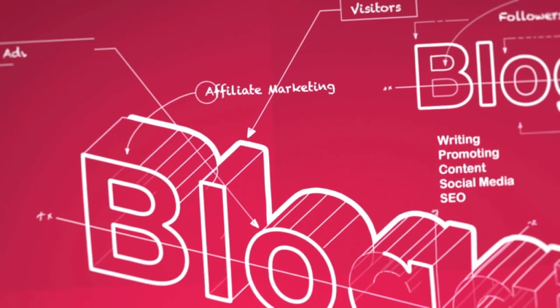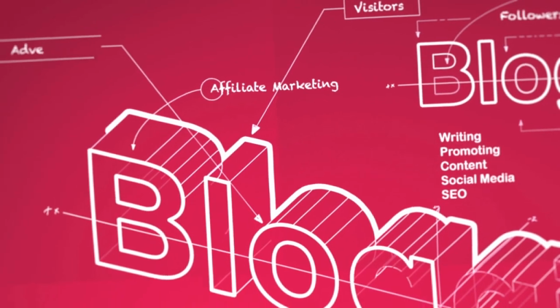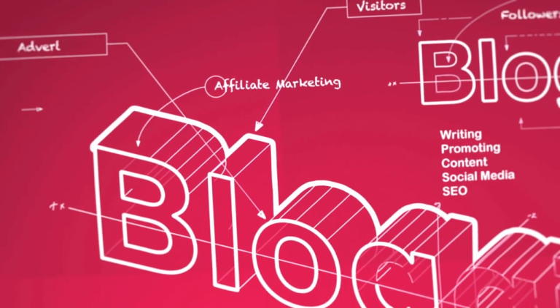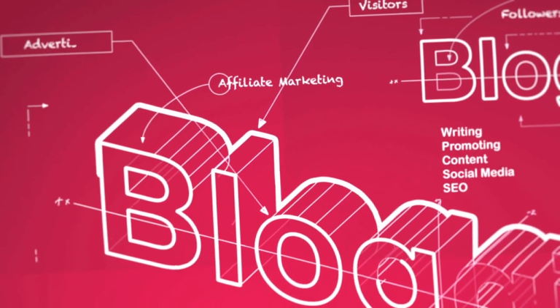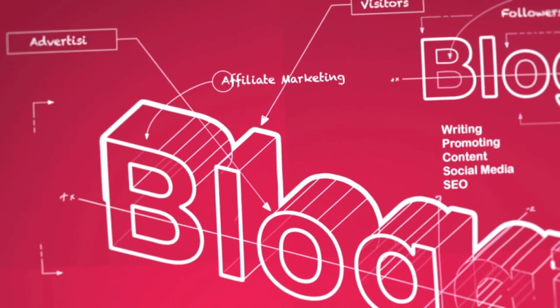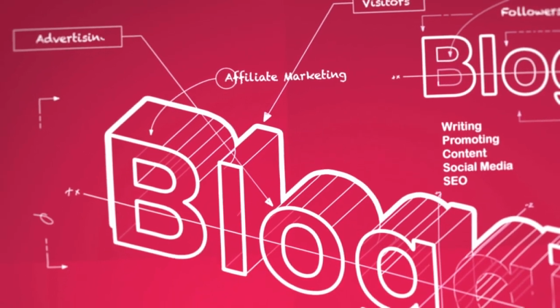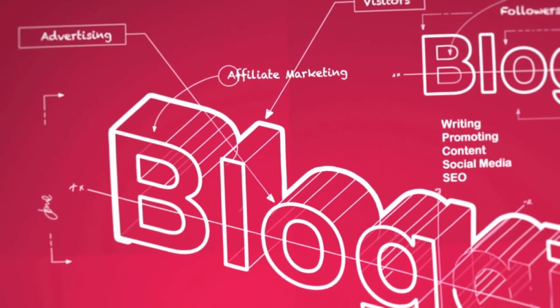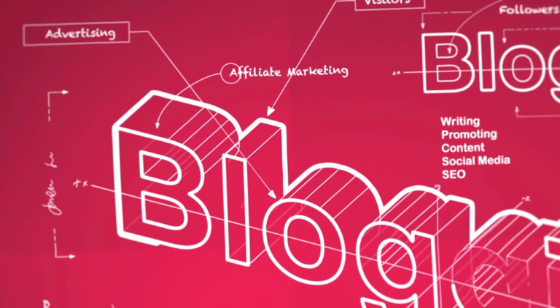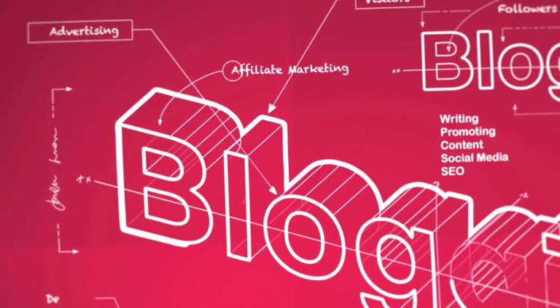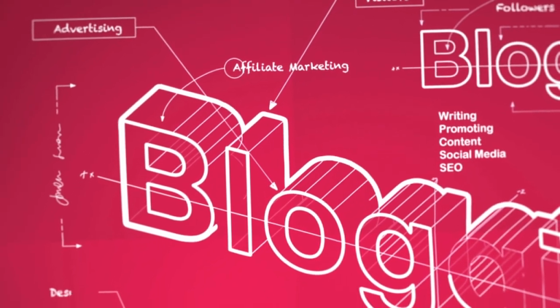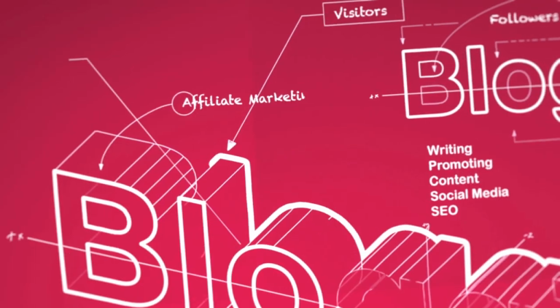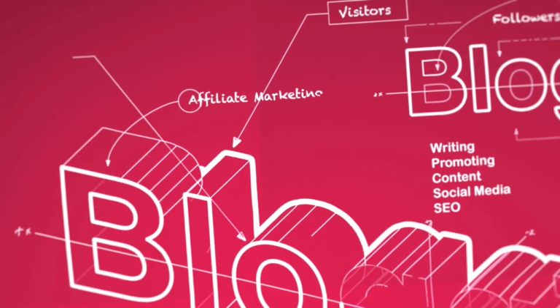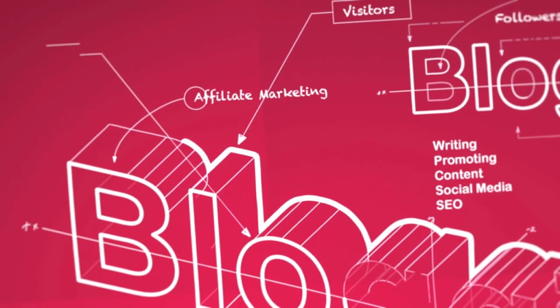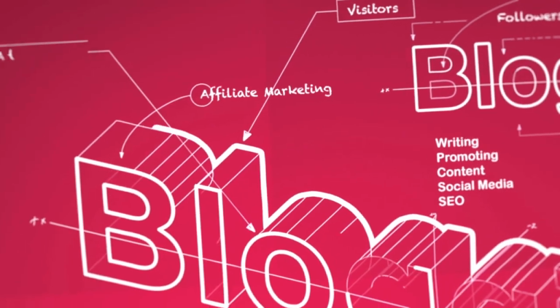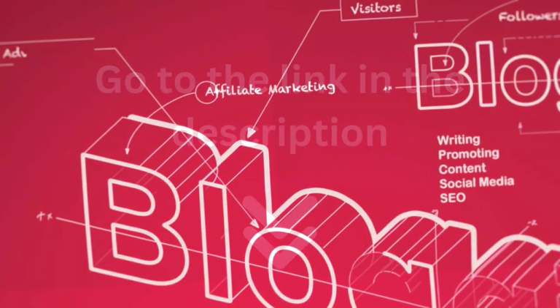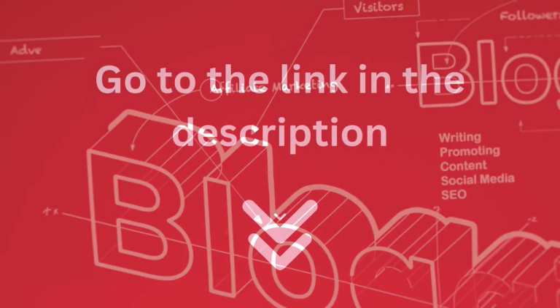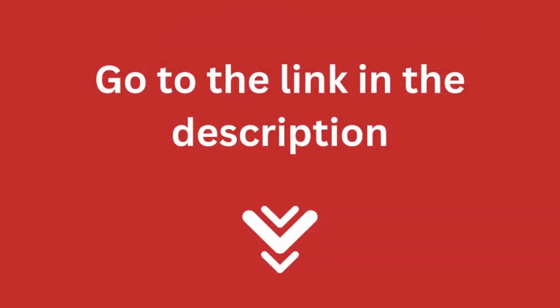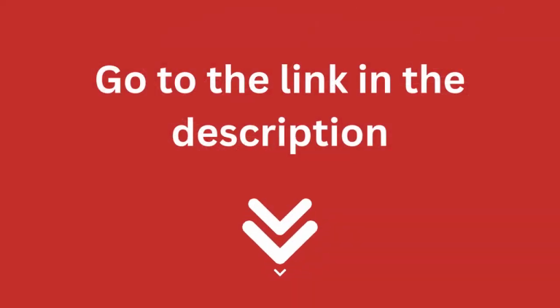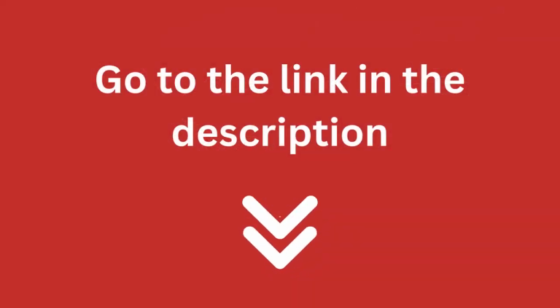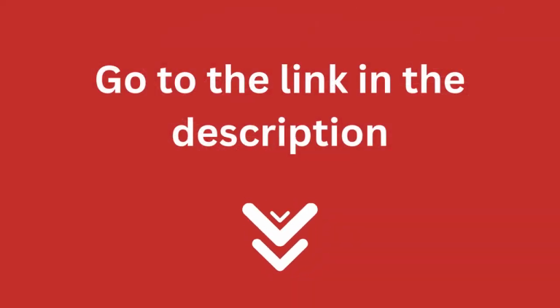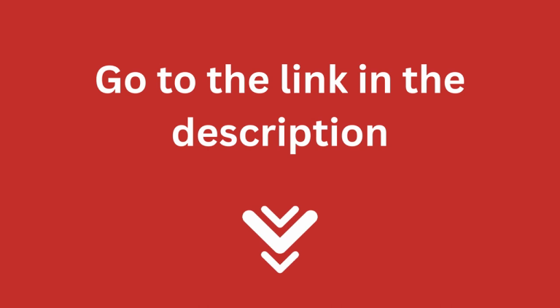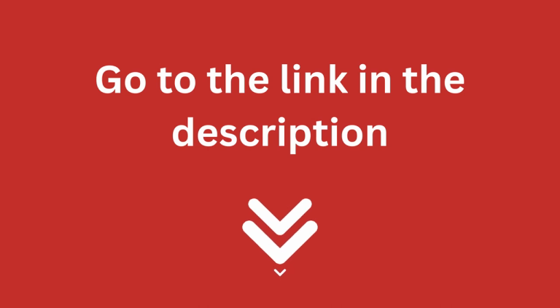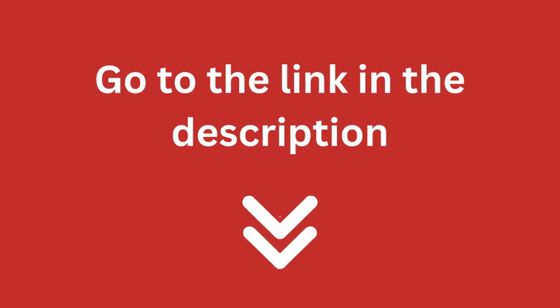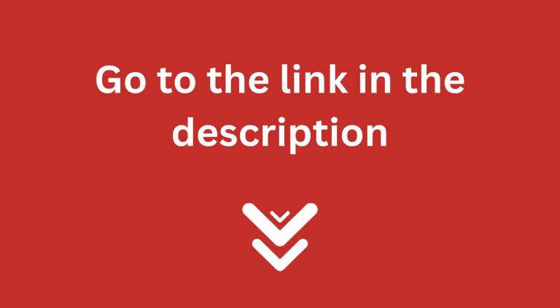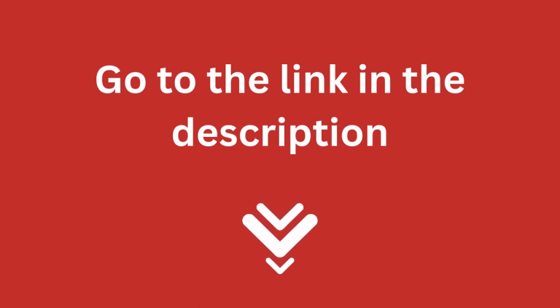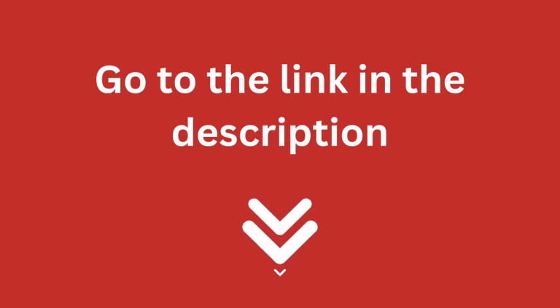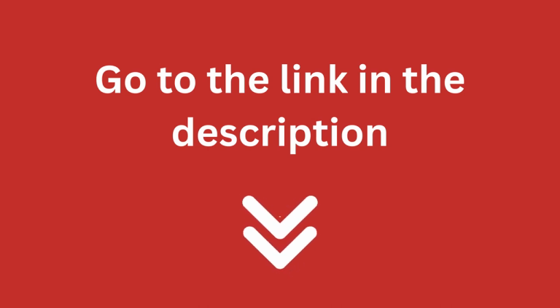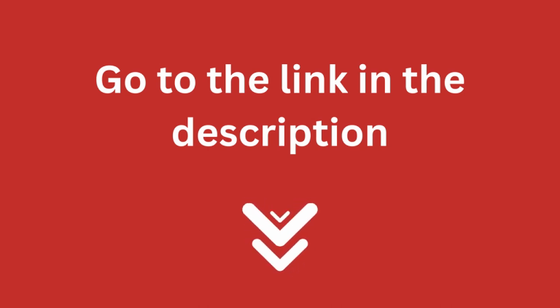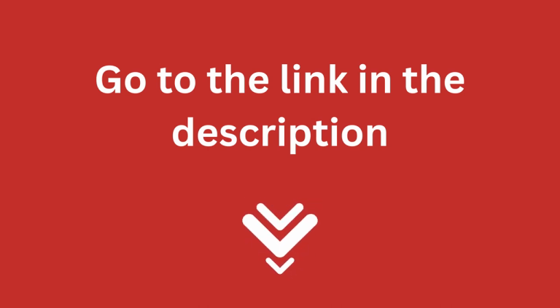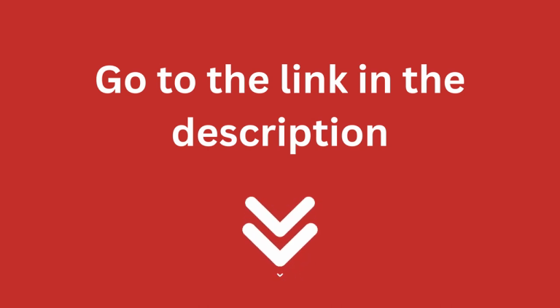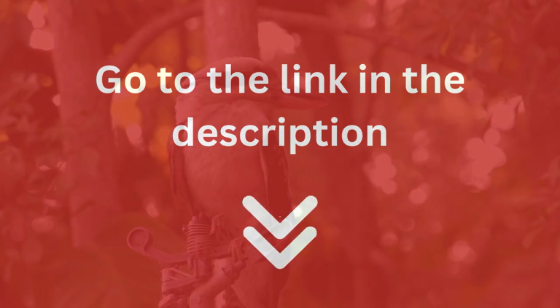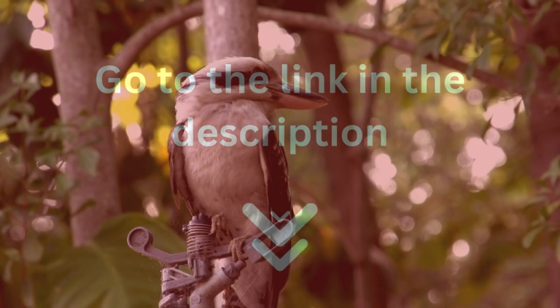Consider reading the full in-depth blog post I have written on this topic. You can find it by going to the link in the description. So, let's dive in.